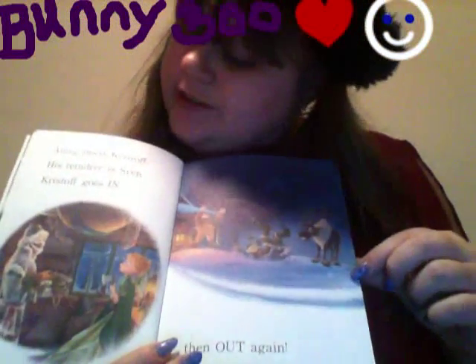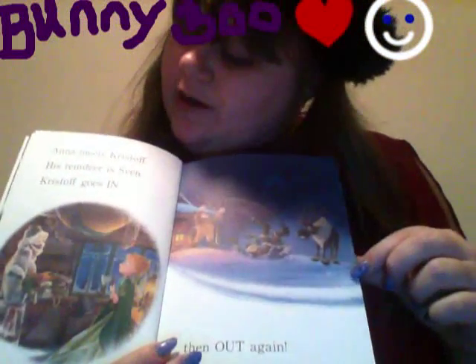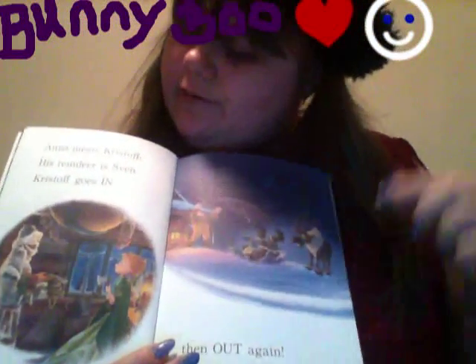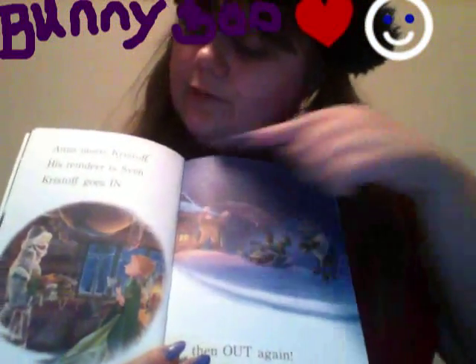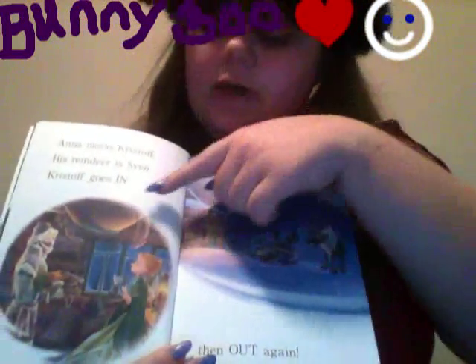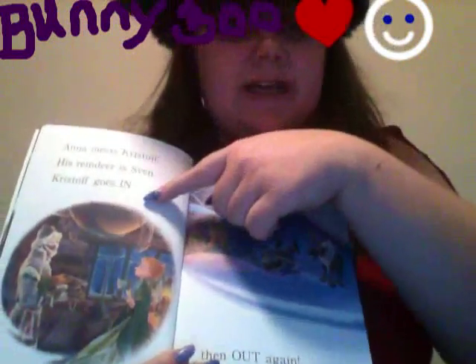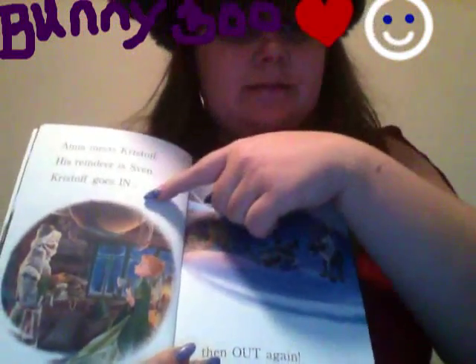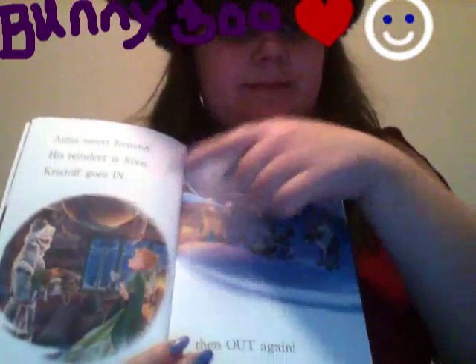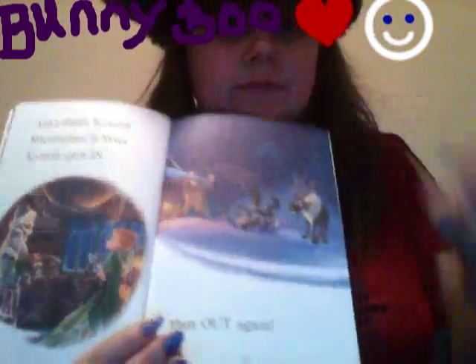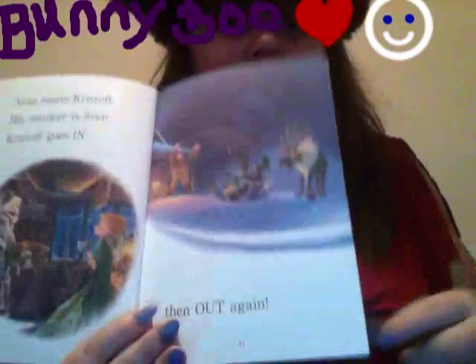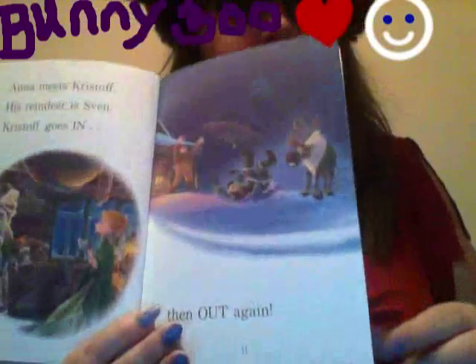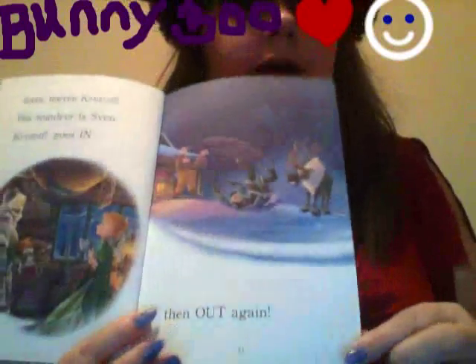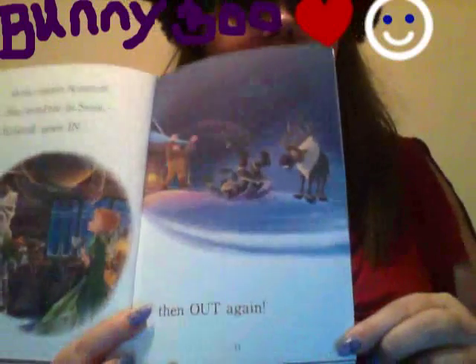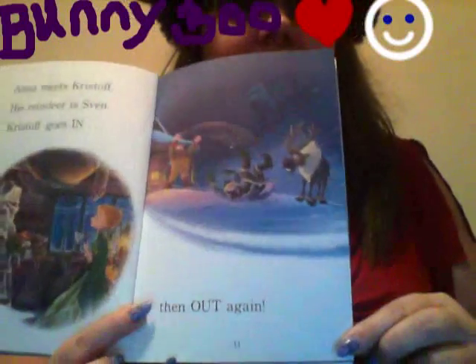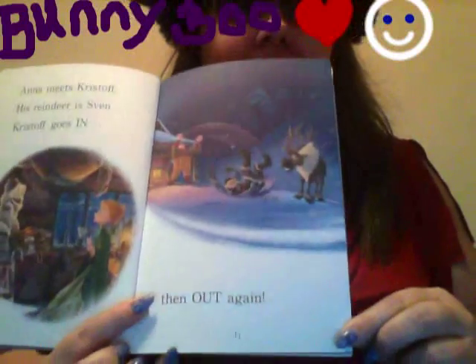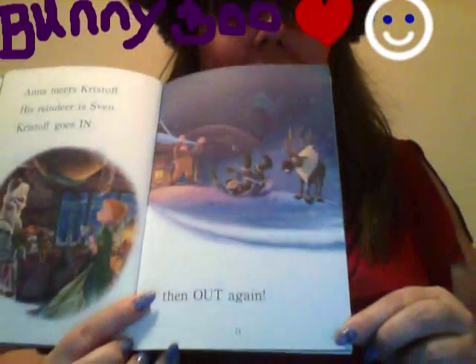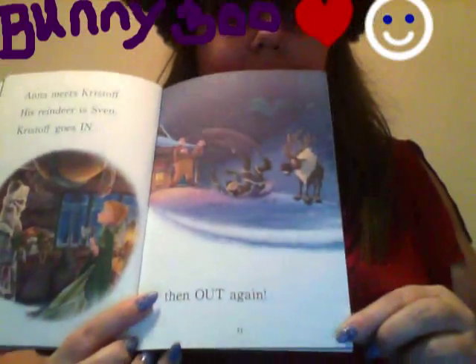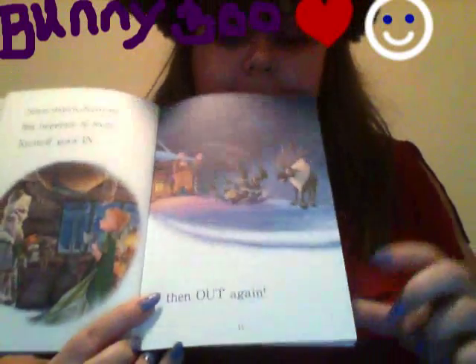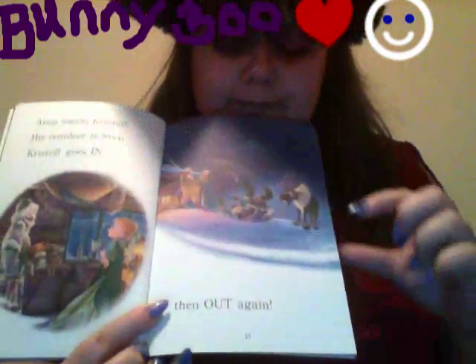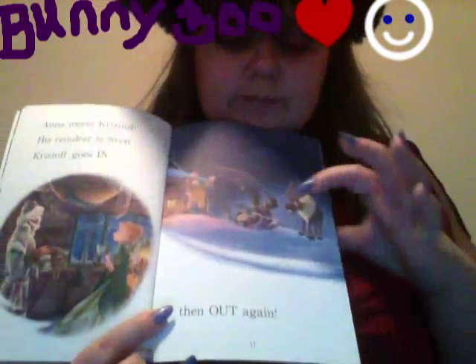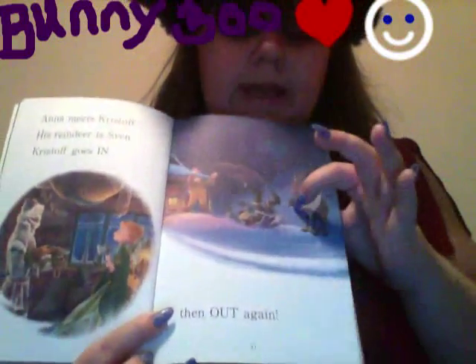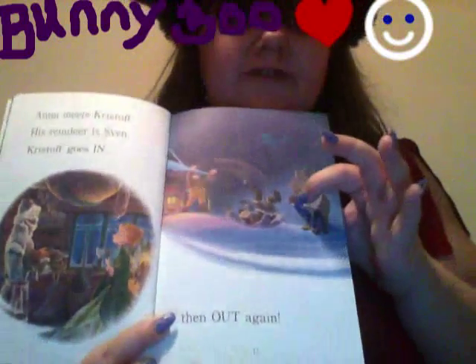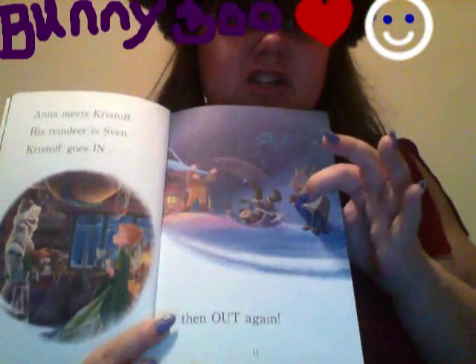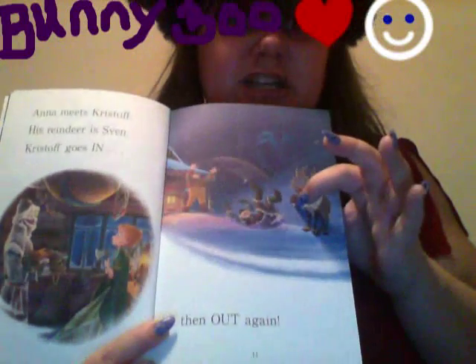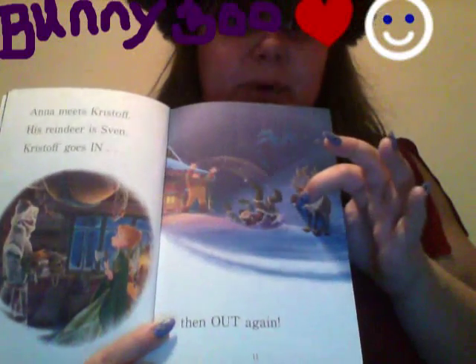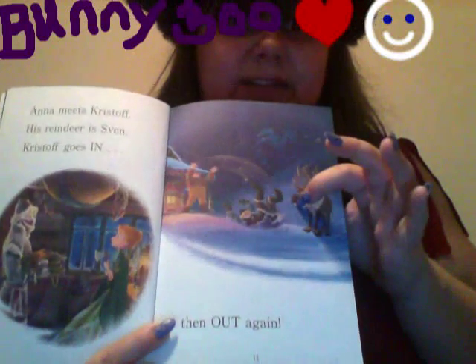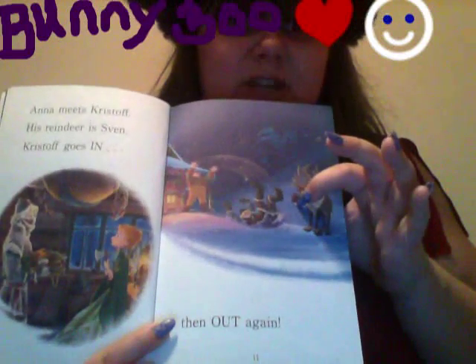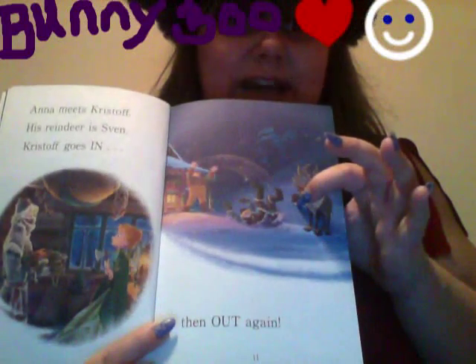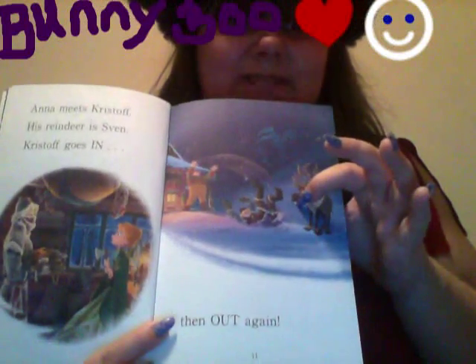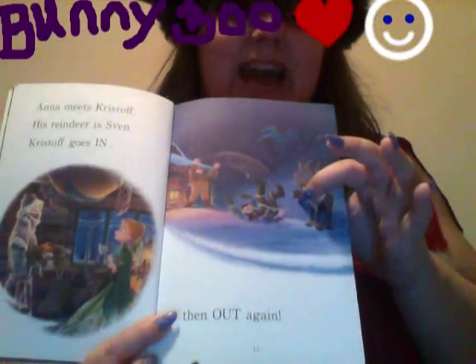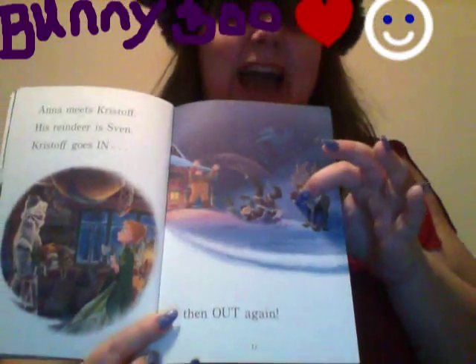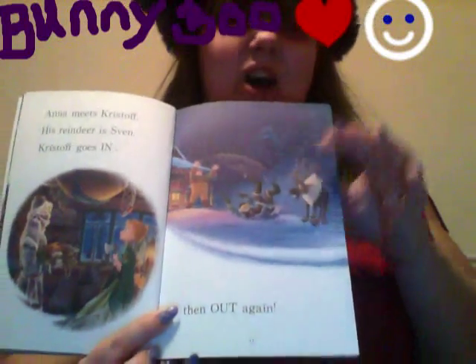Kristoff goes in, then out again, and falls on his butt. Look at that. Ow!